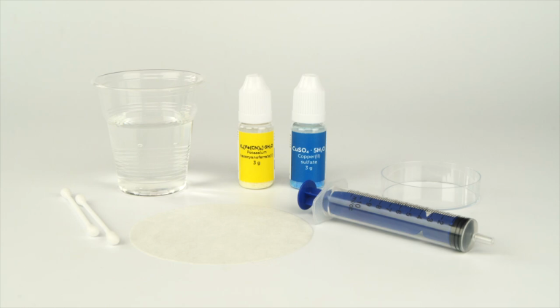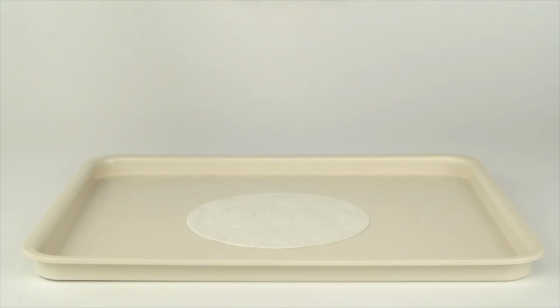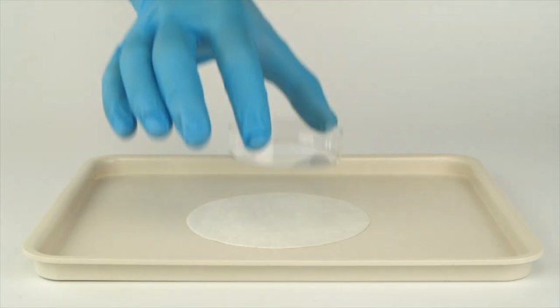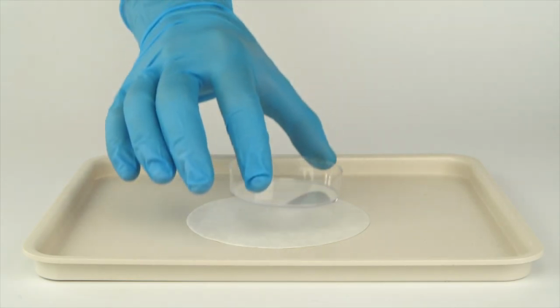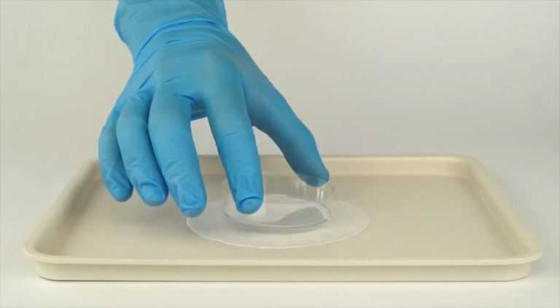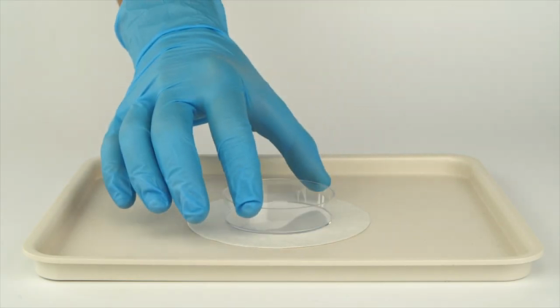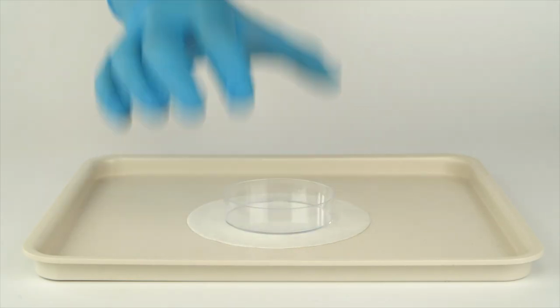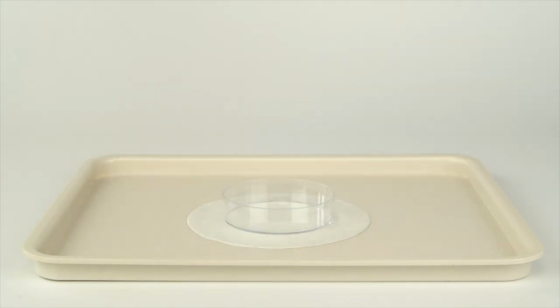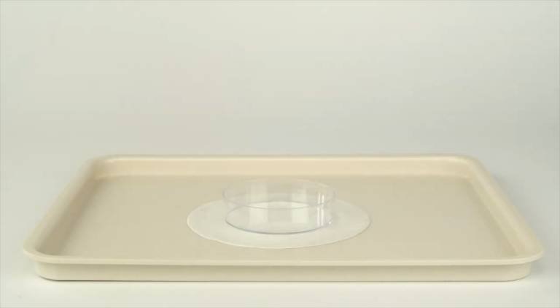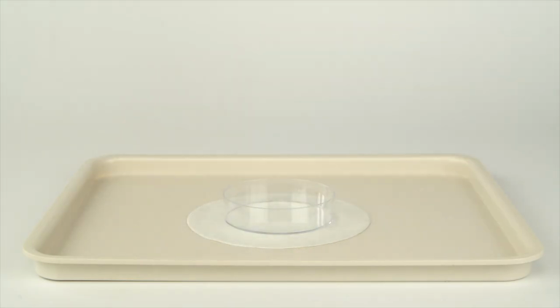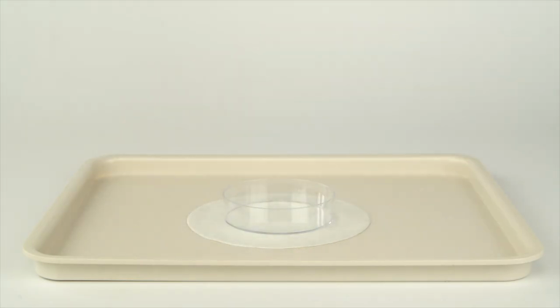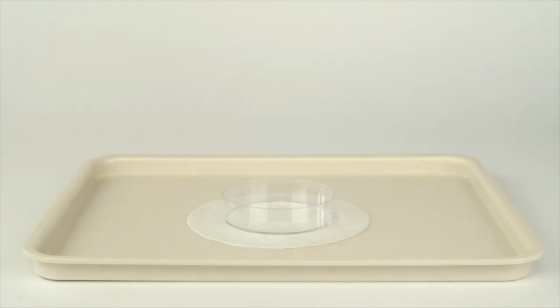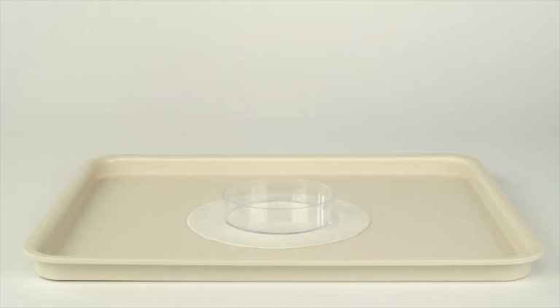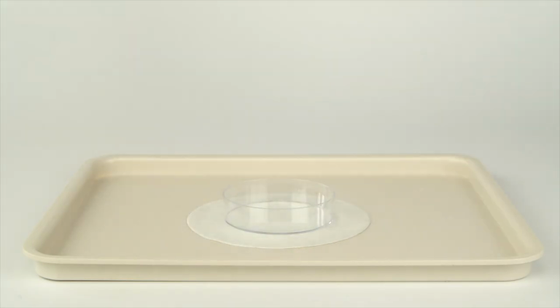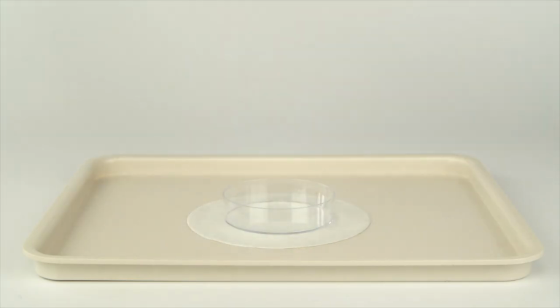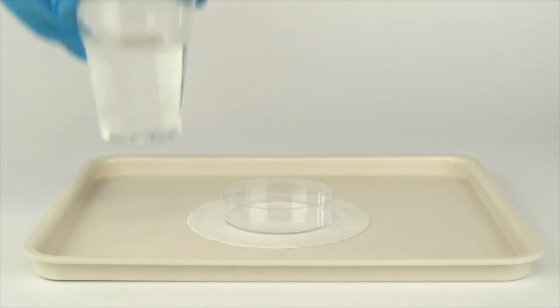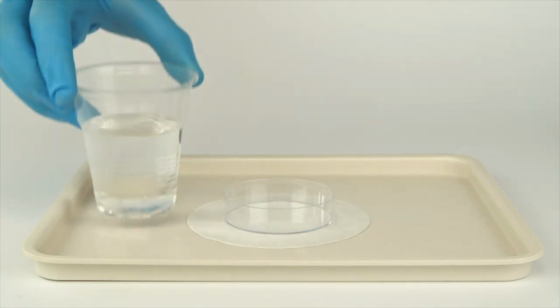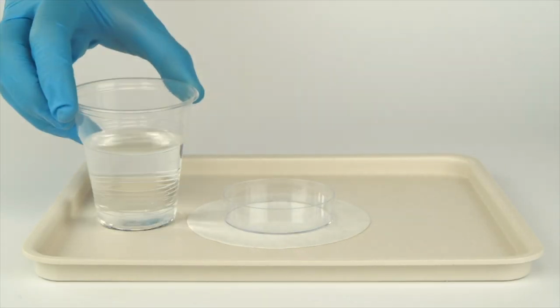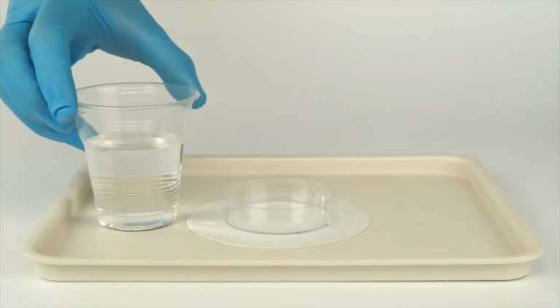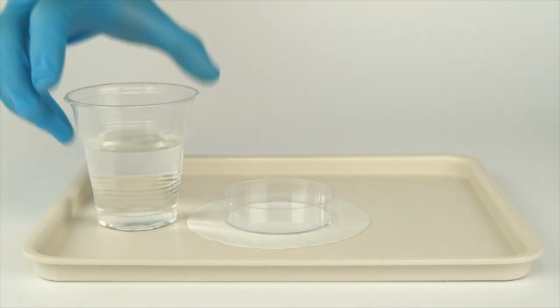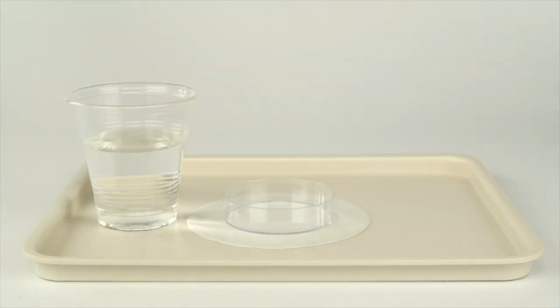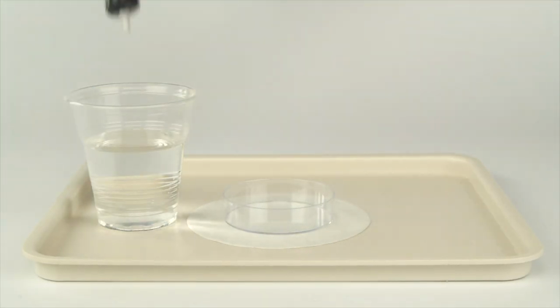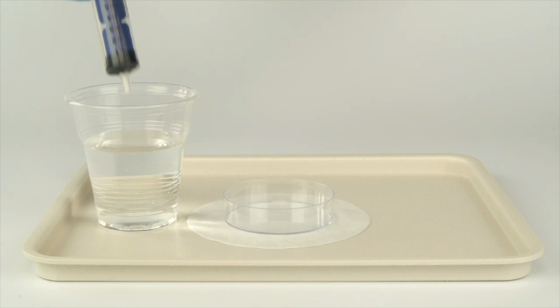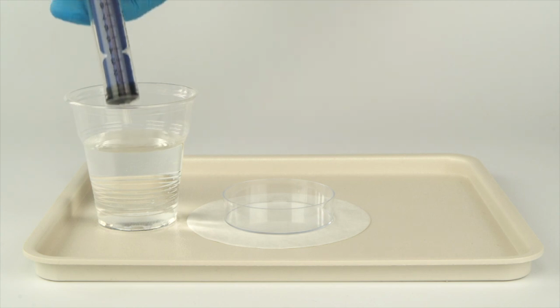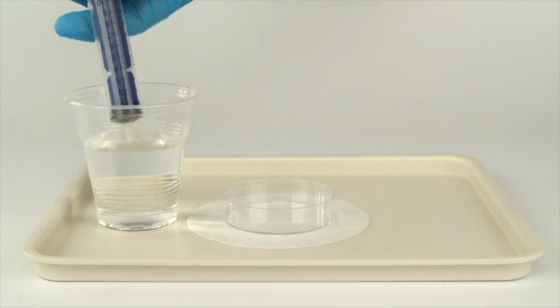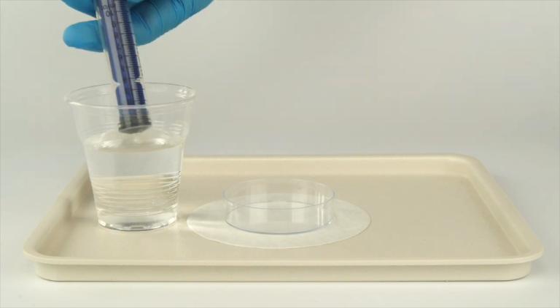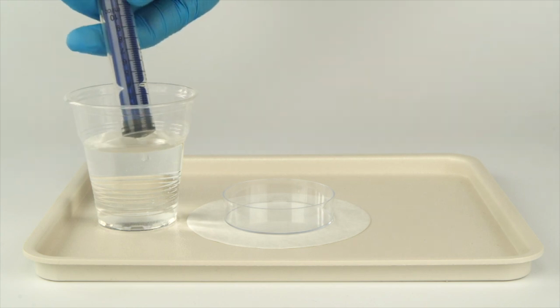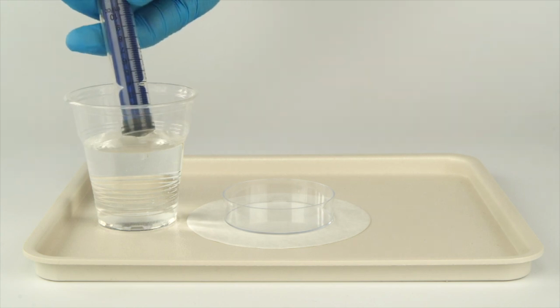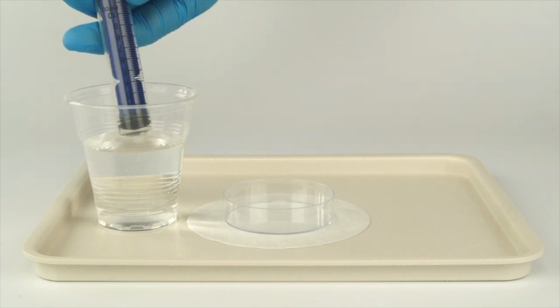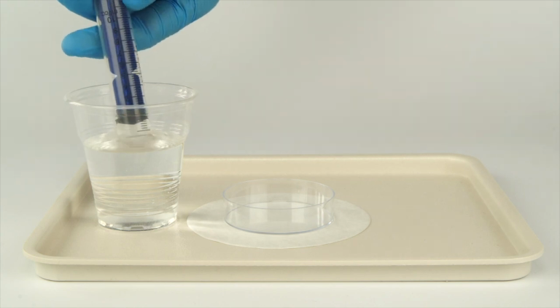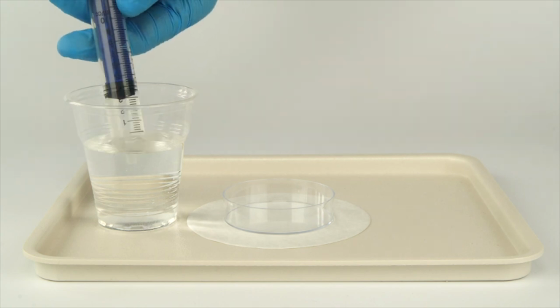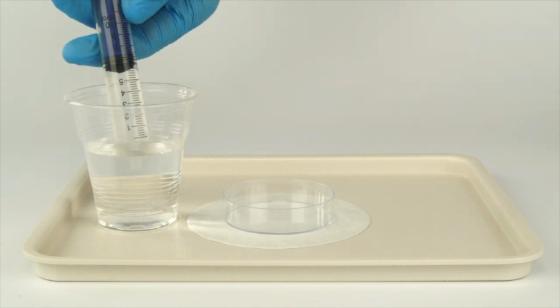Set the small petri dish on the piece of filter paper. Add 10 milliliters of water using the syringe.